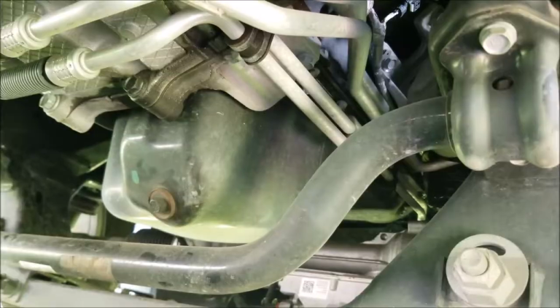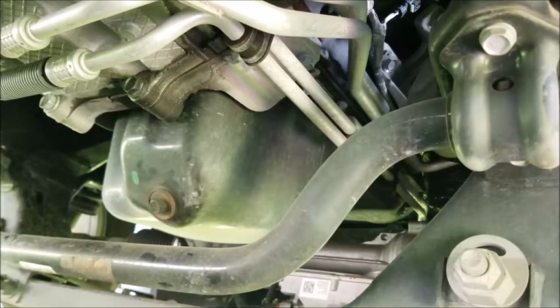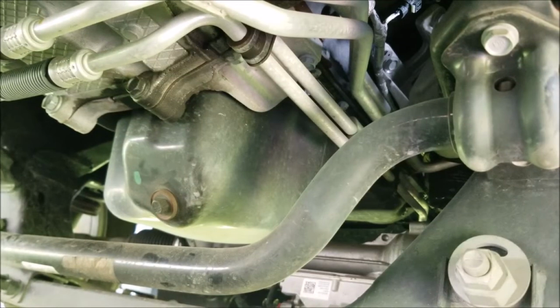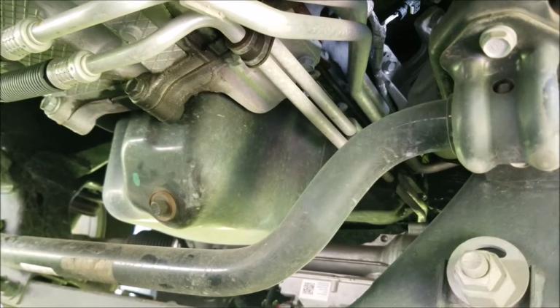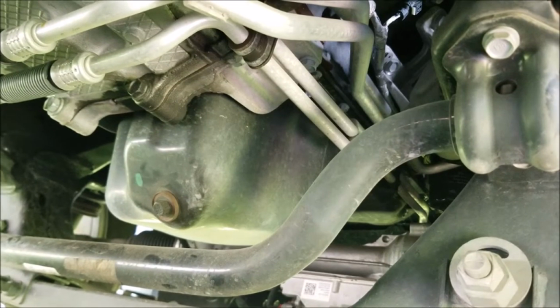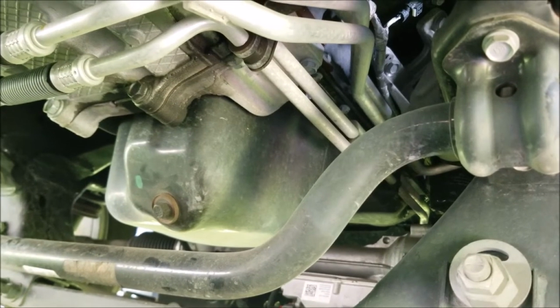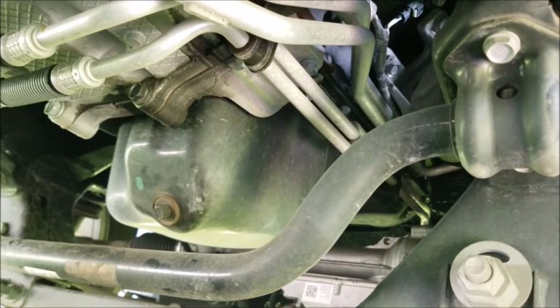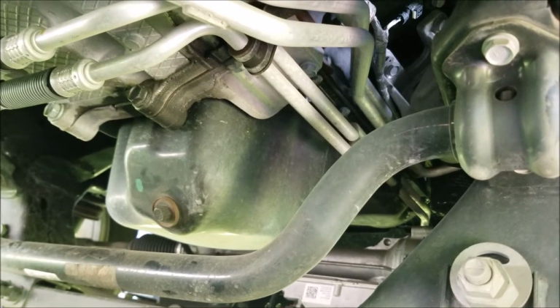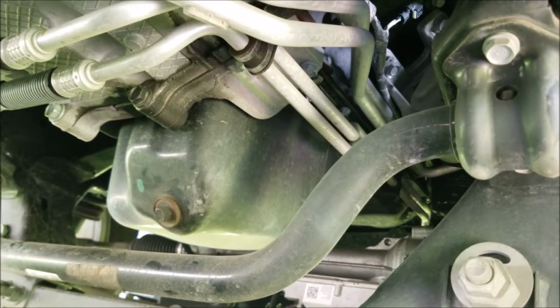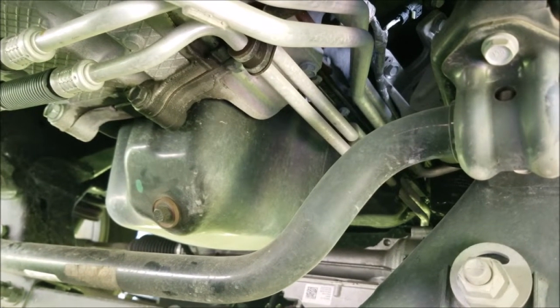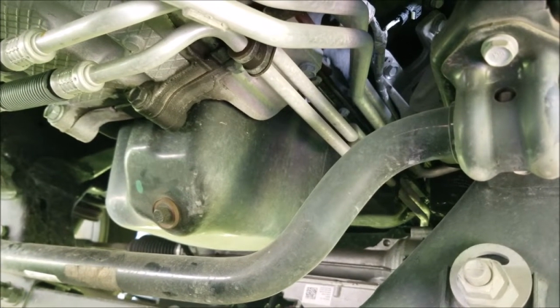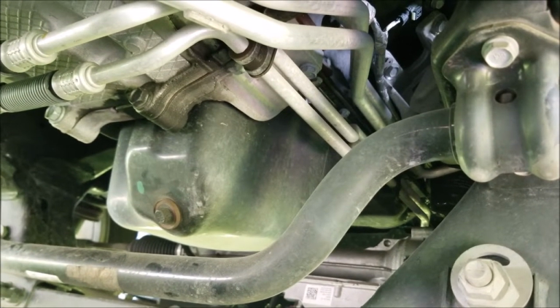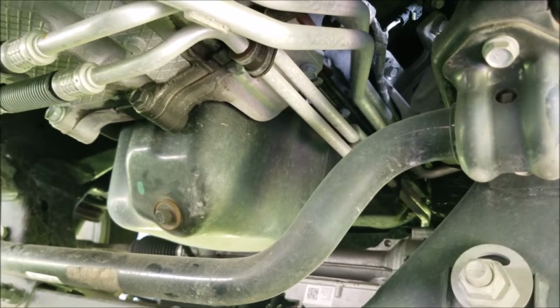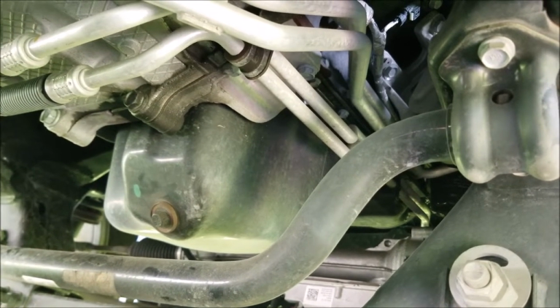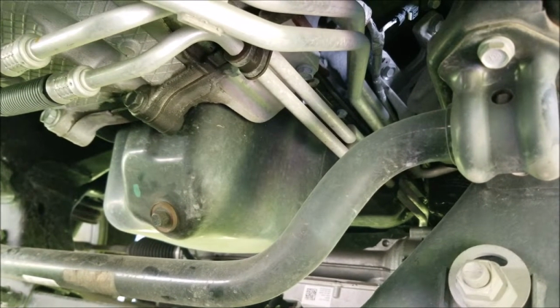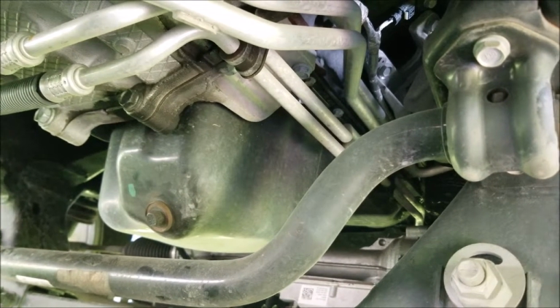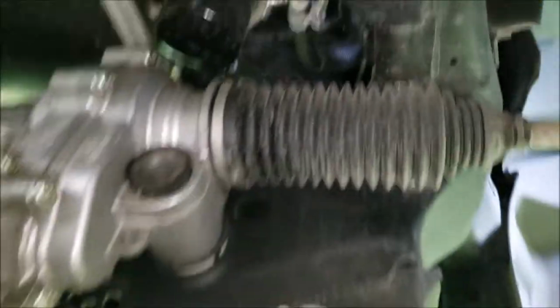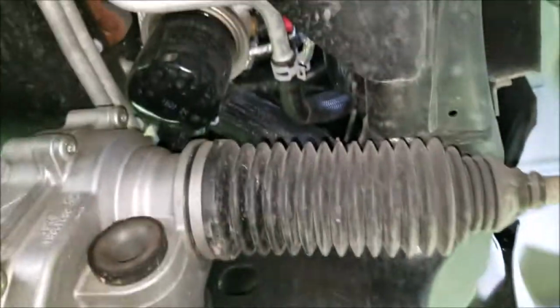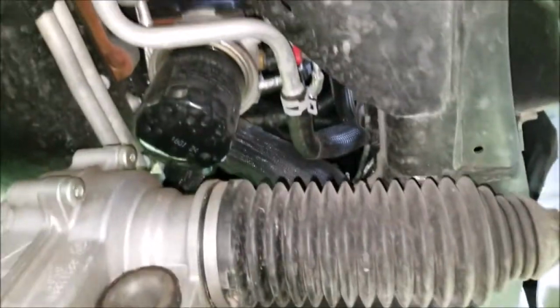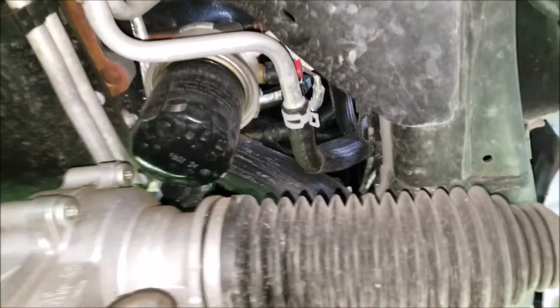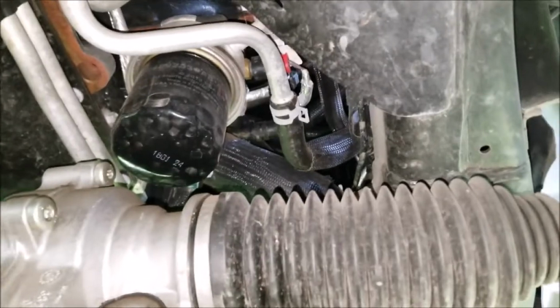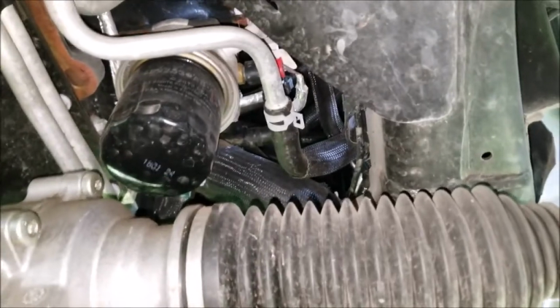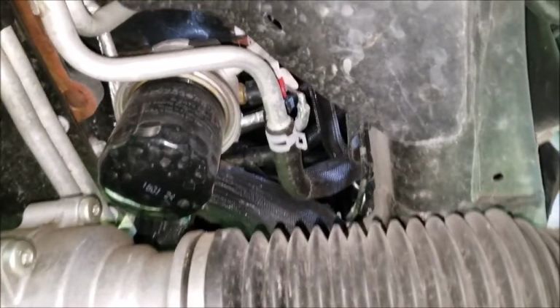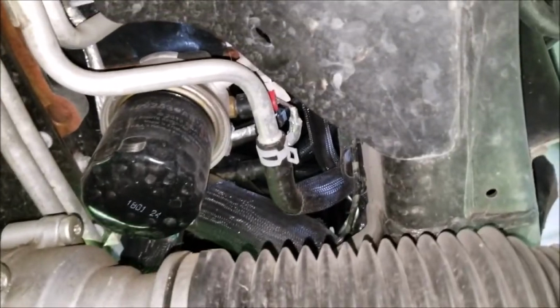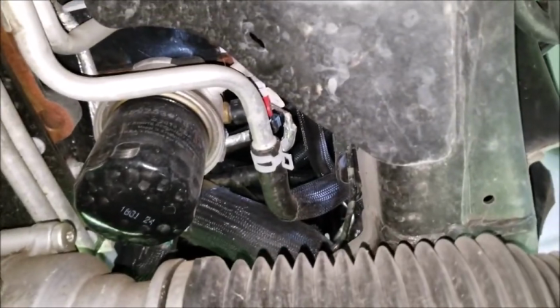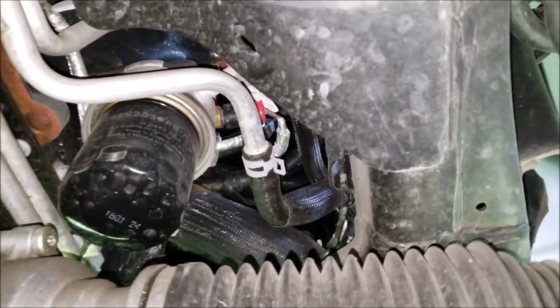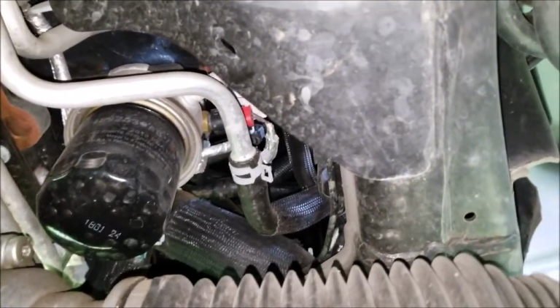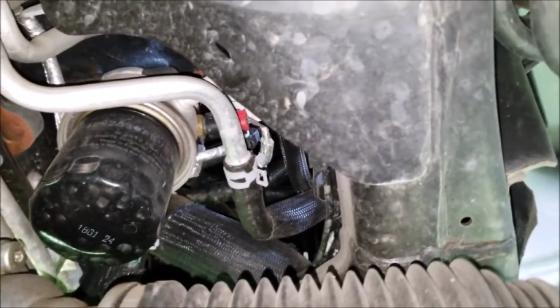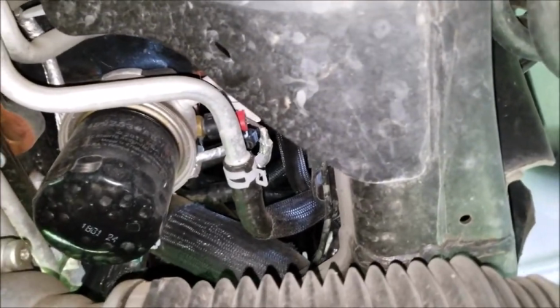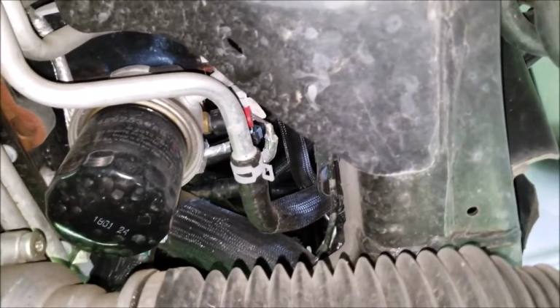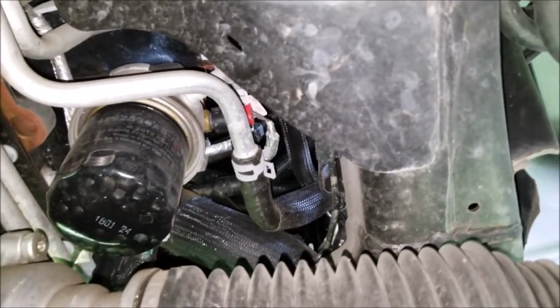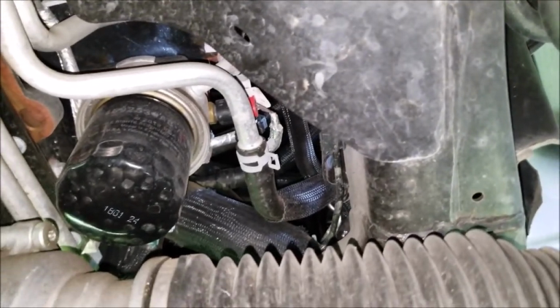This is where the drain plug is located. It's going to take a half inch socket. I'm on the driver's side of the vehicle here up towards the front.